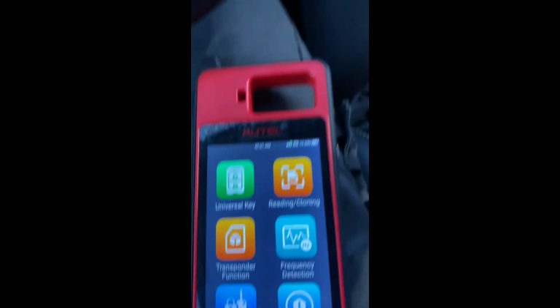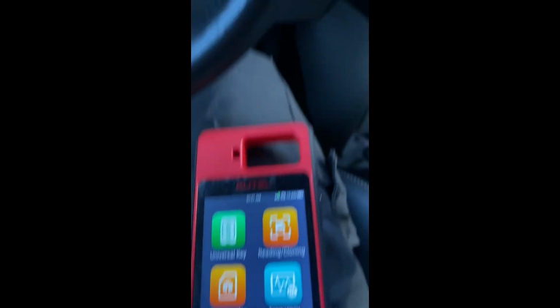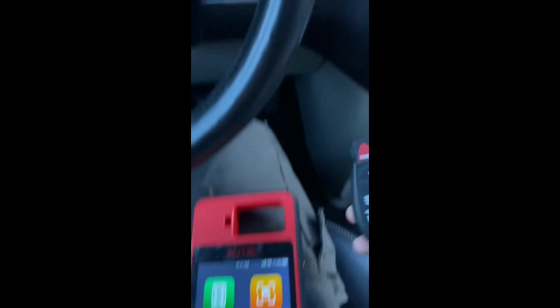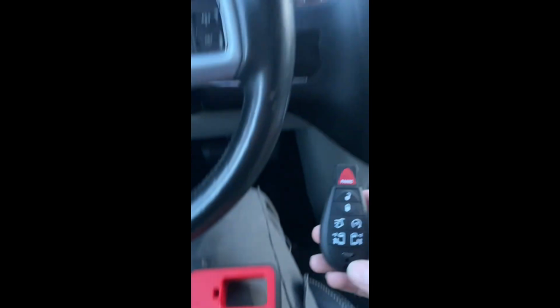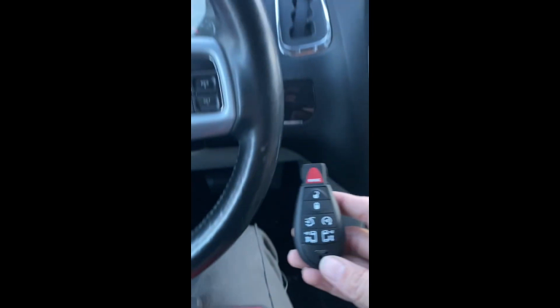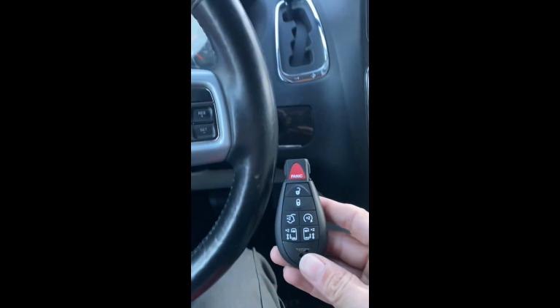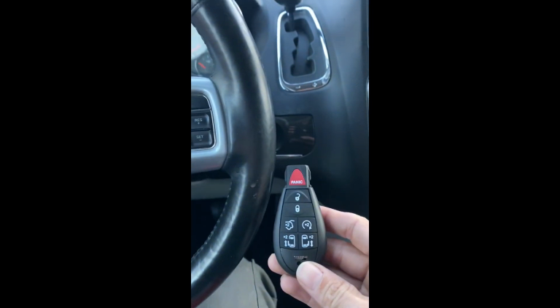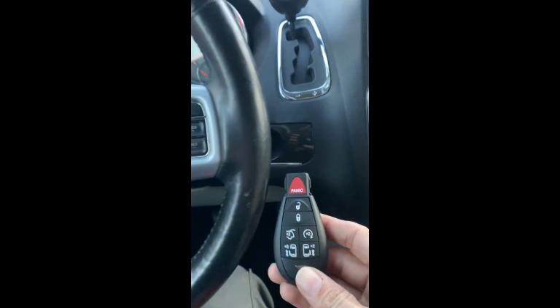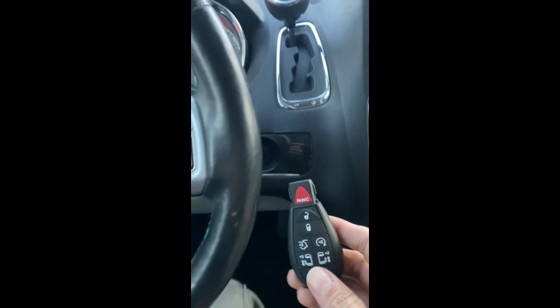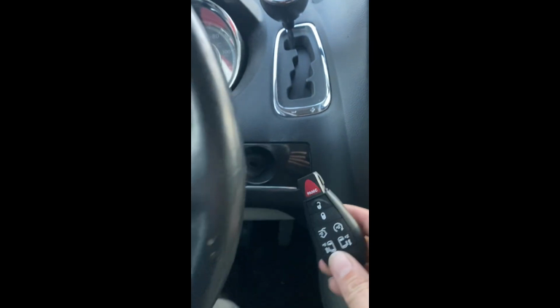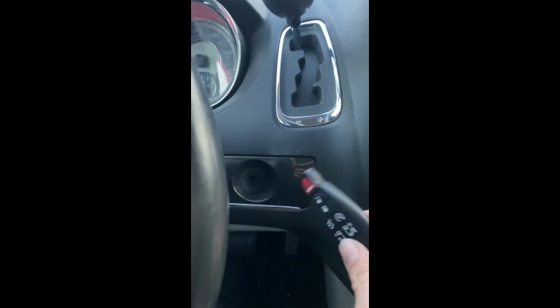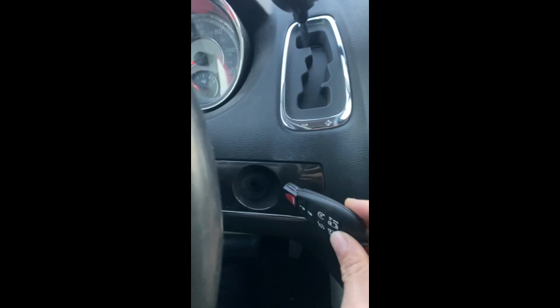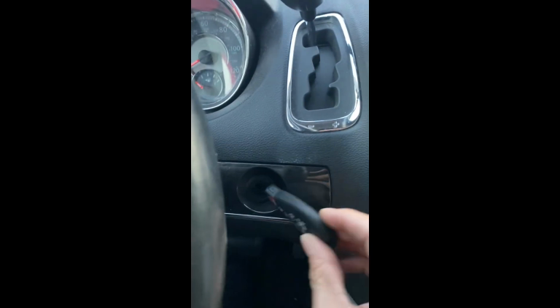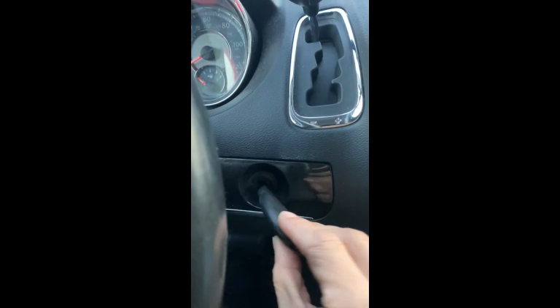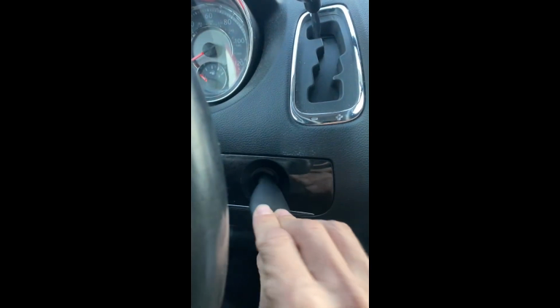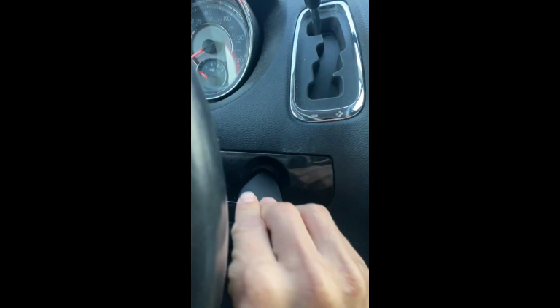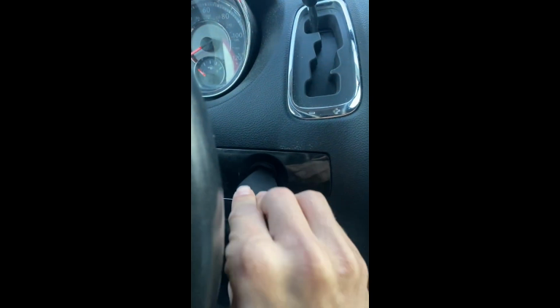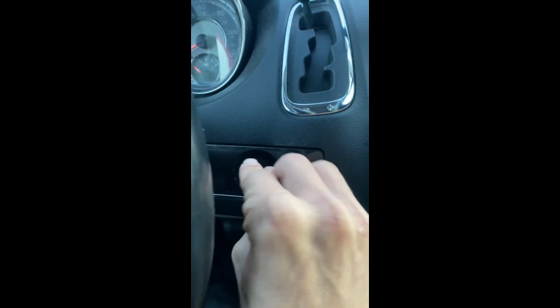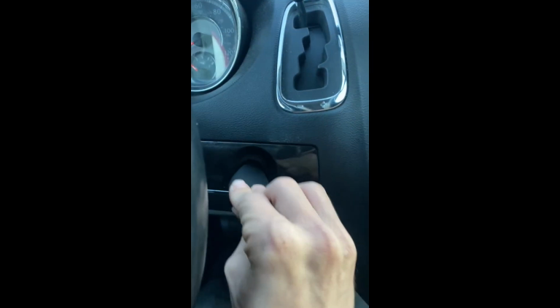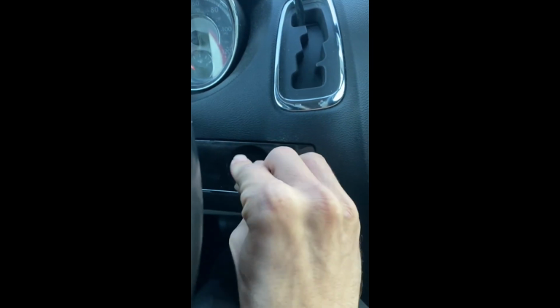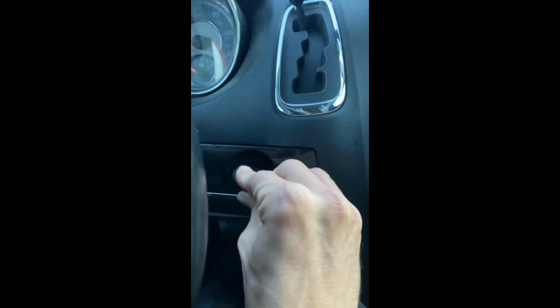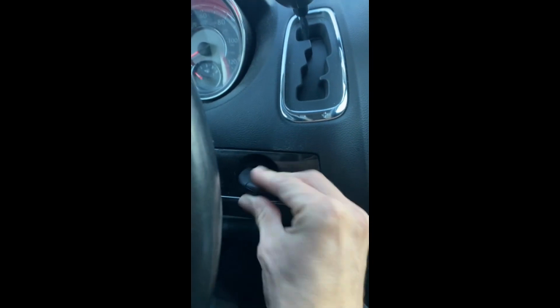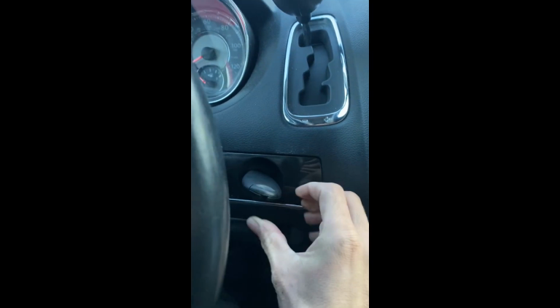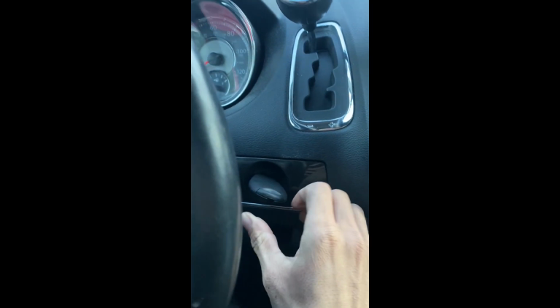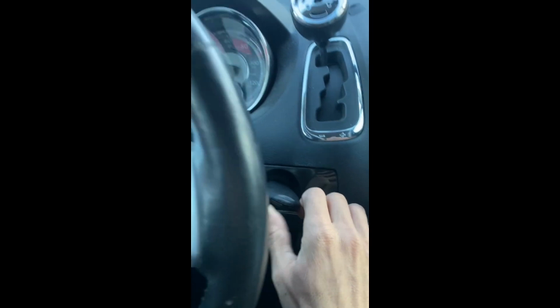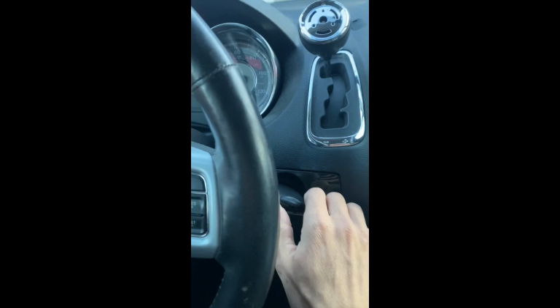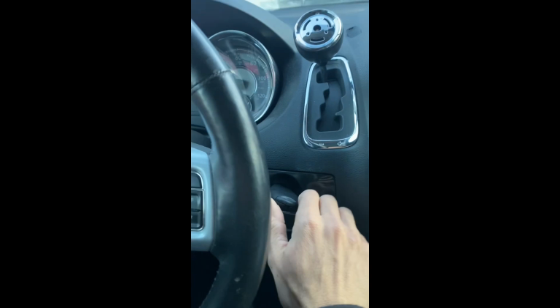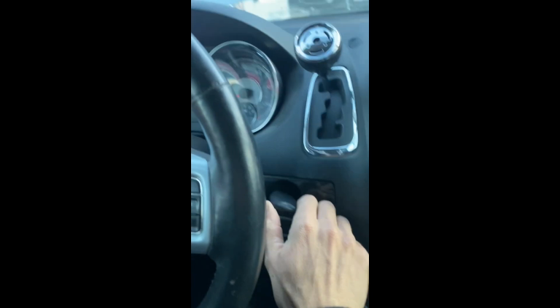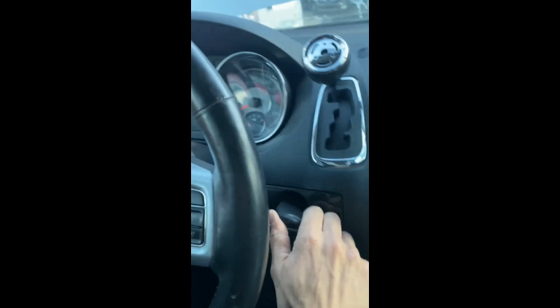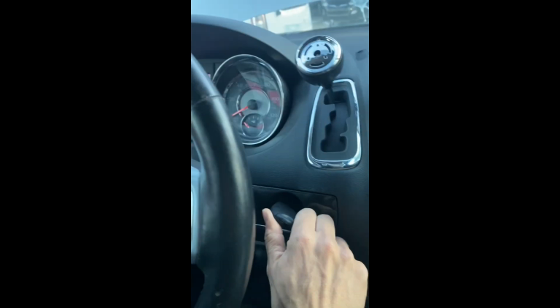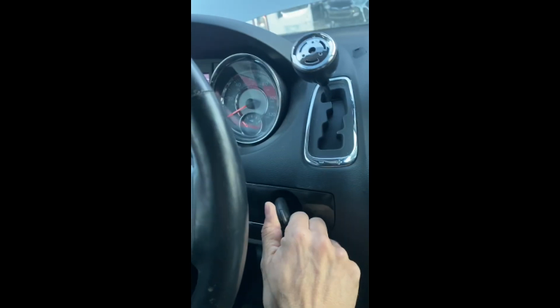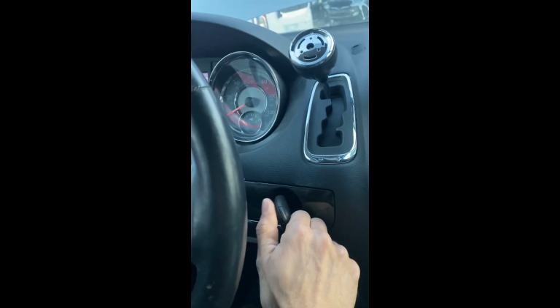First, we're going to take our new key, insert it into the ignition, and turn it on.